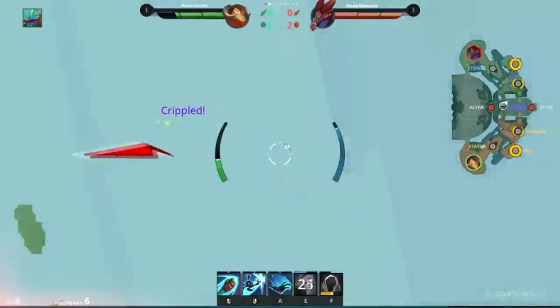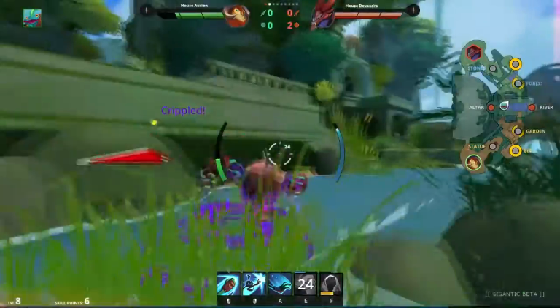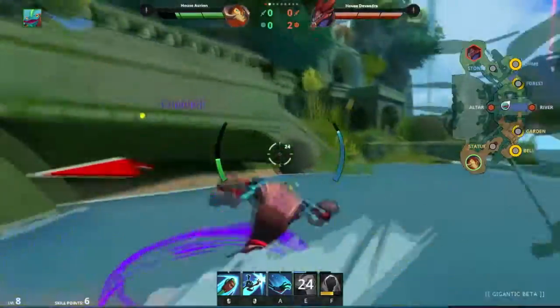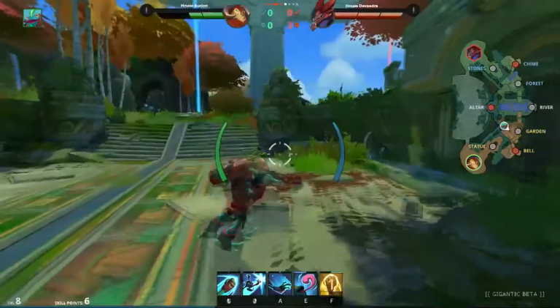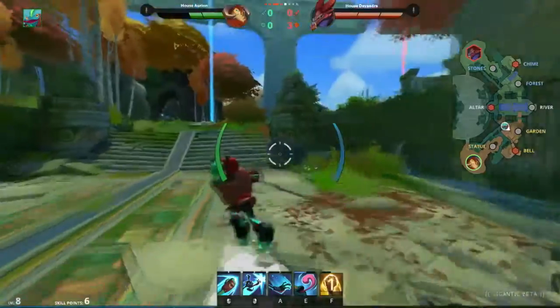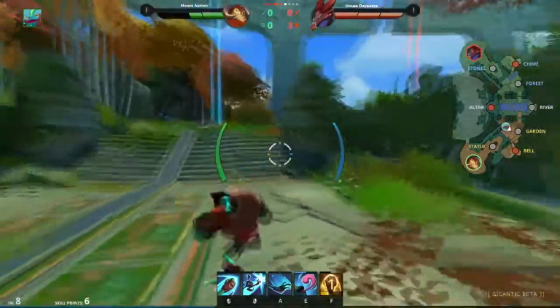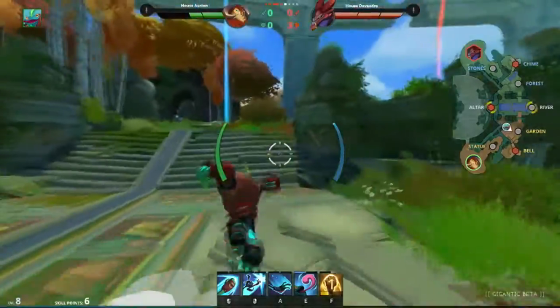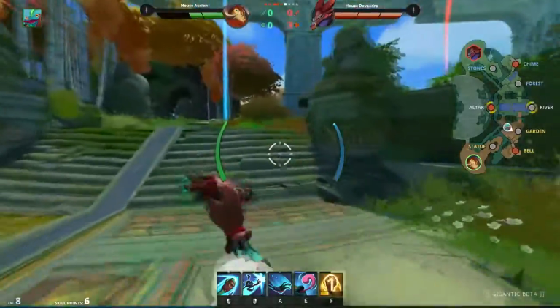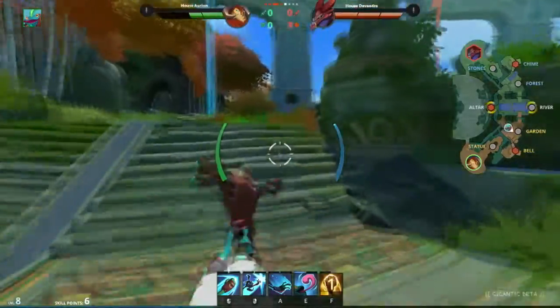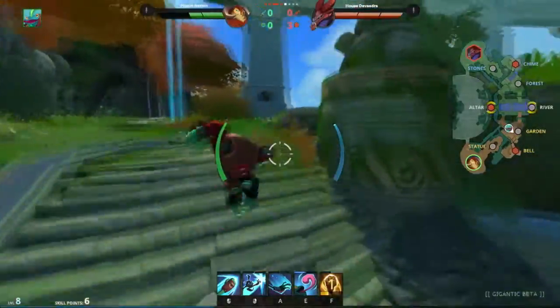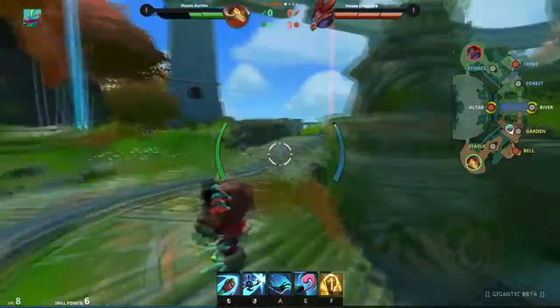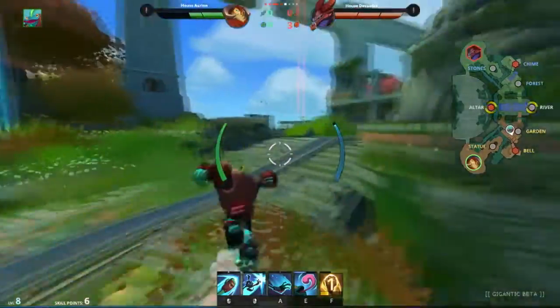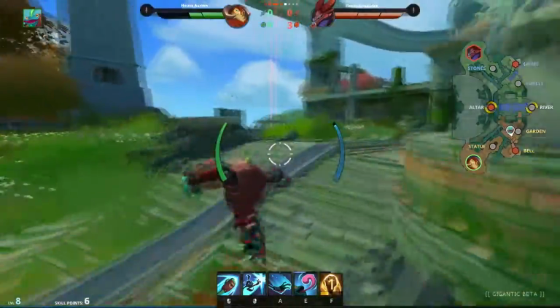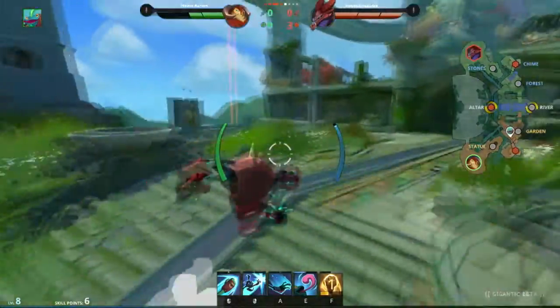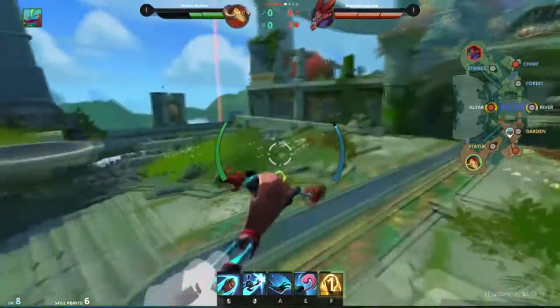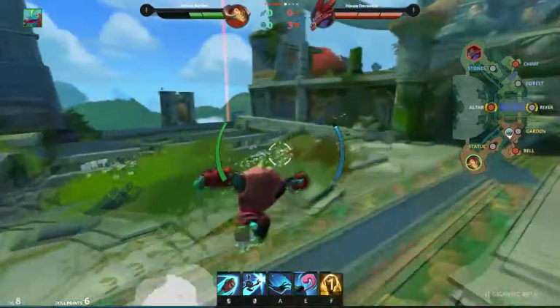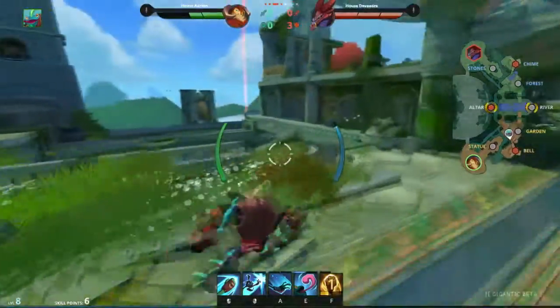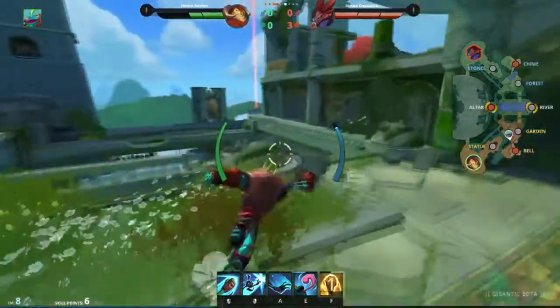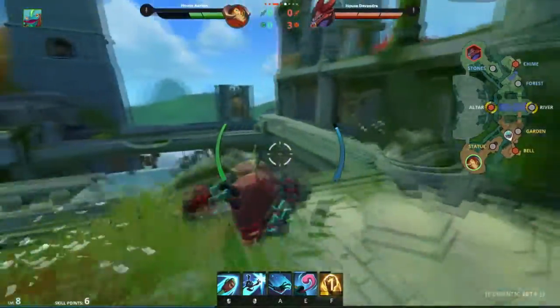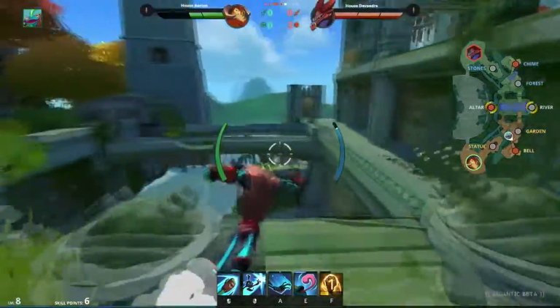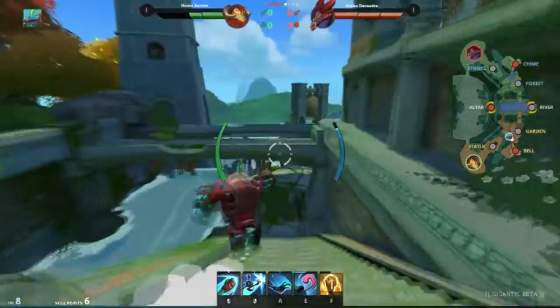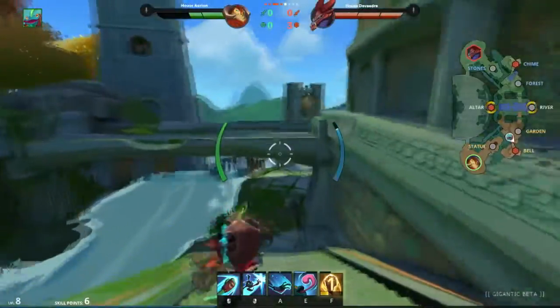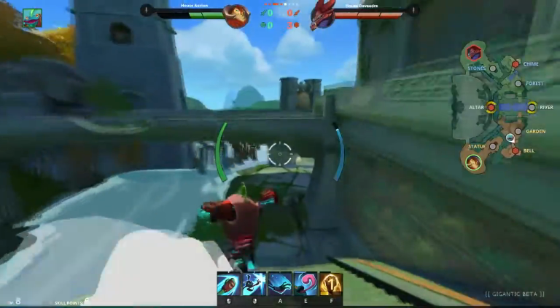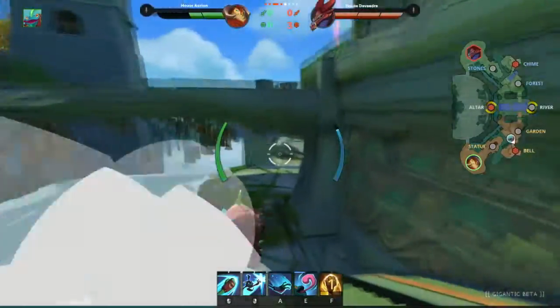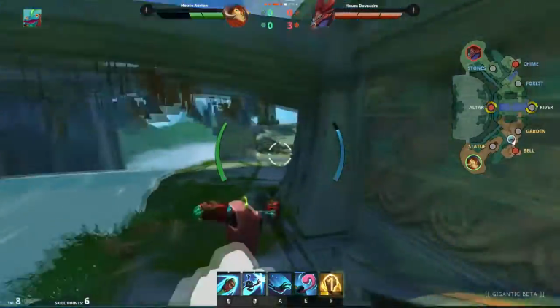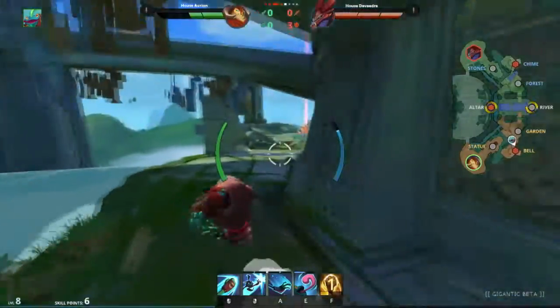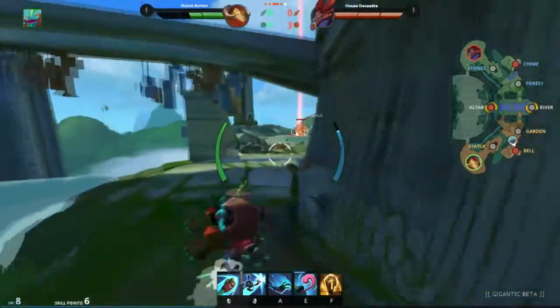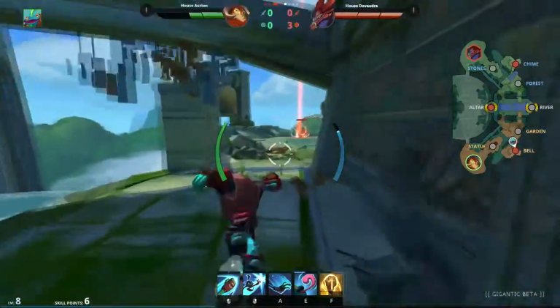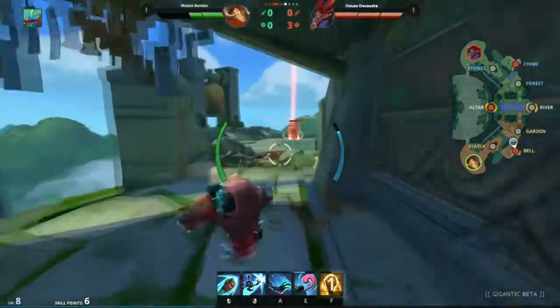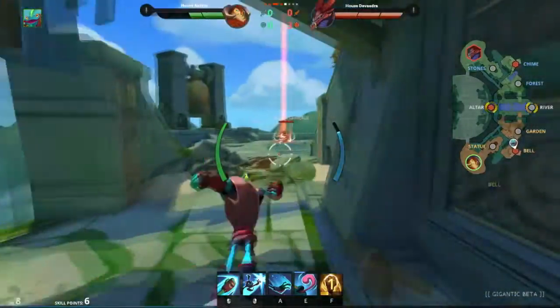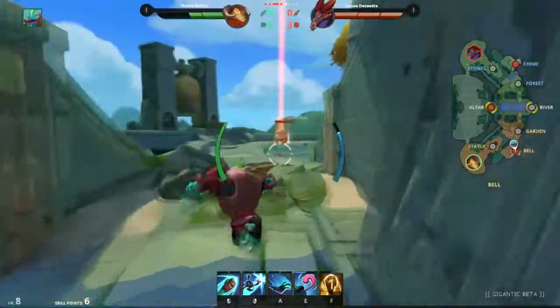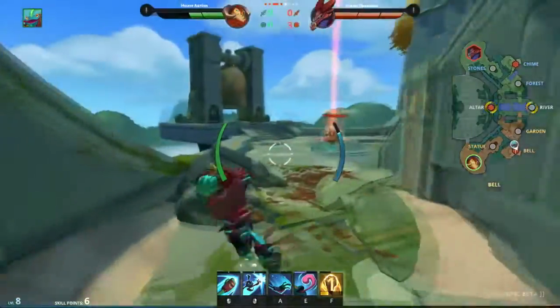The last location we're going to talk about is Pell. This is an almost exact same copy of Shrine, where you simply push the creature off the ledge.